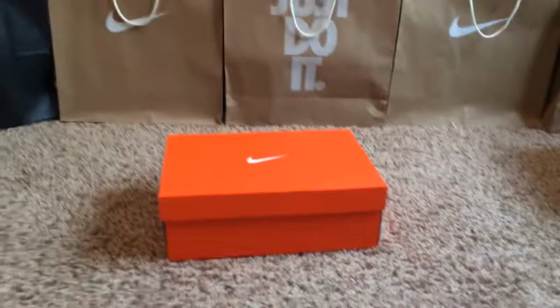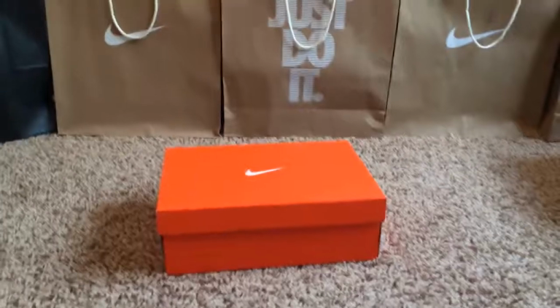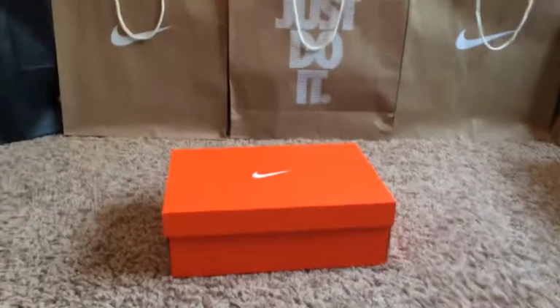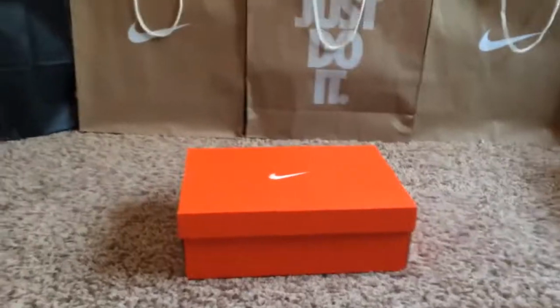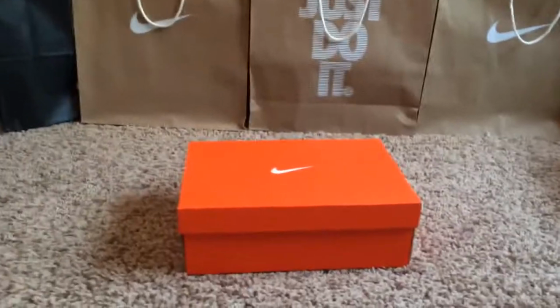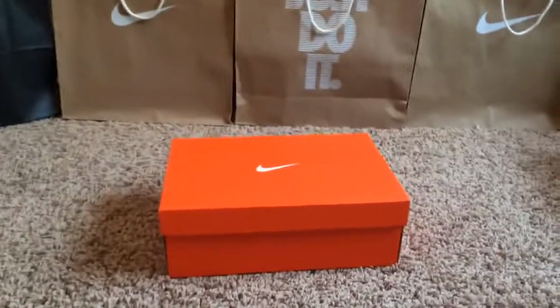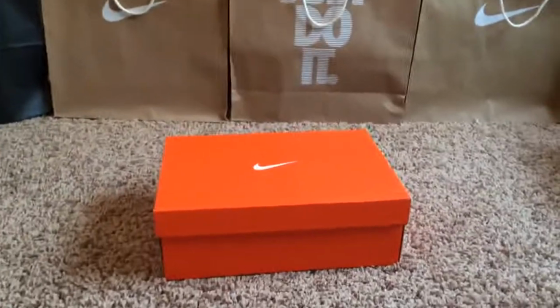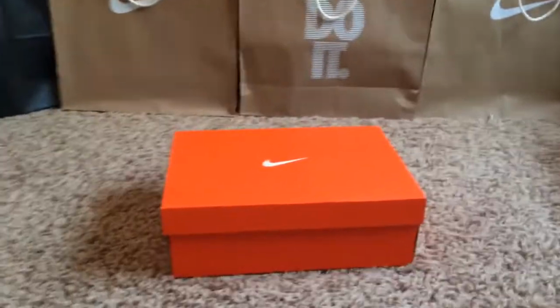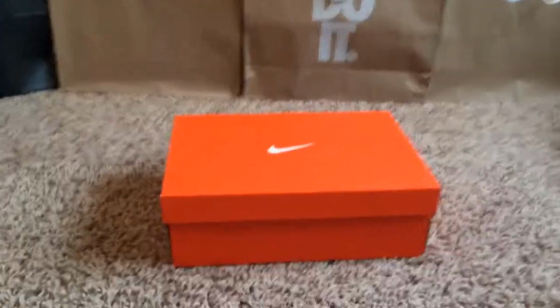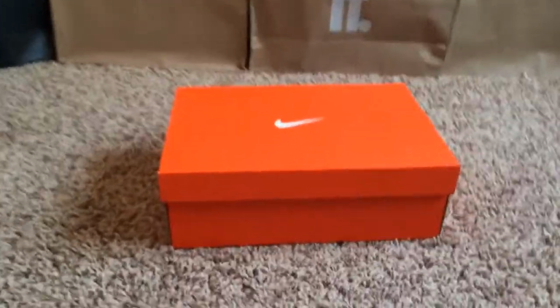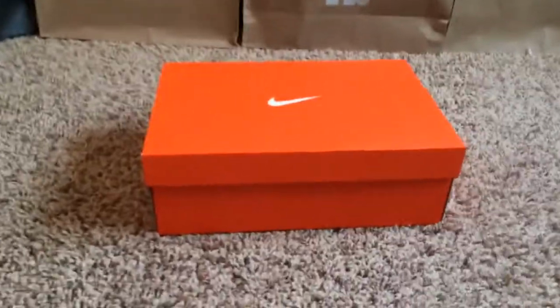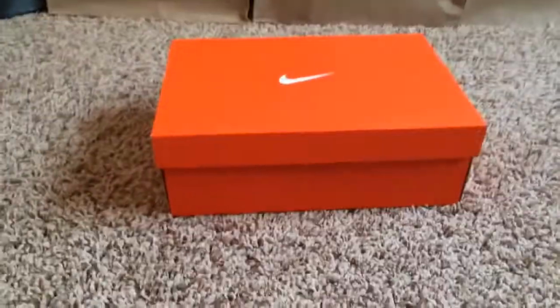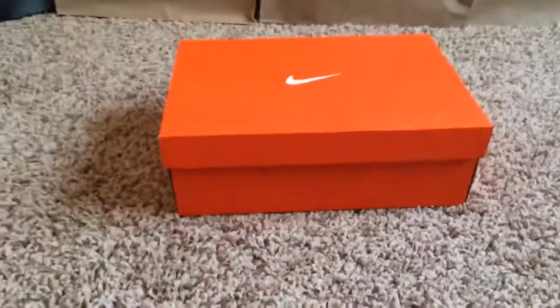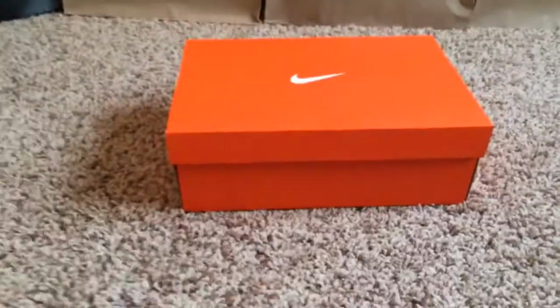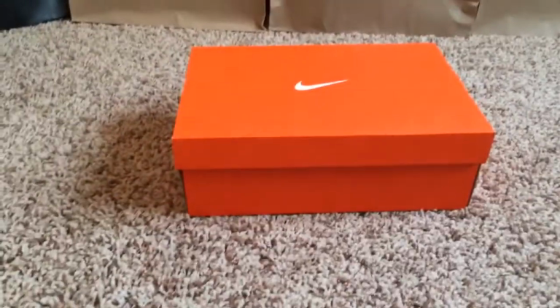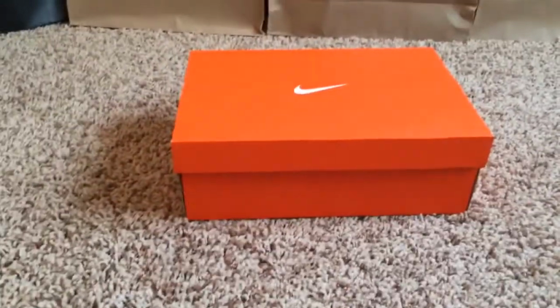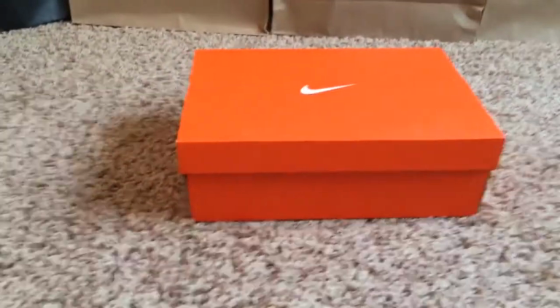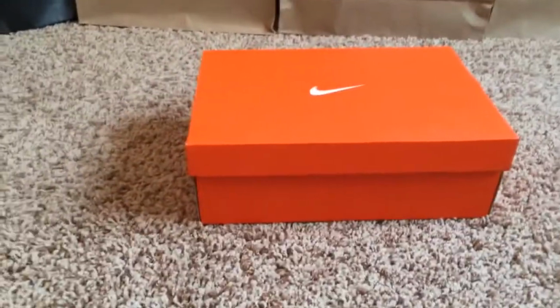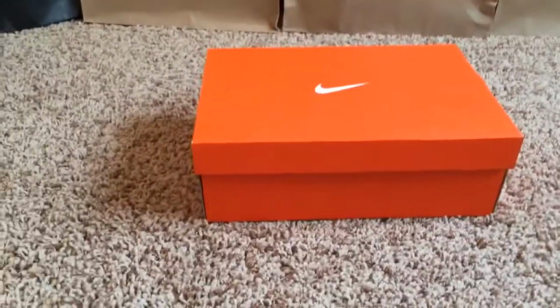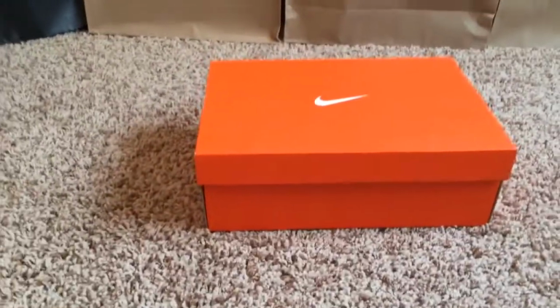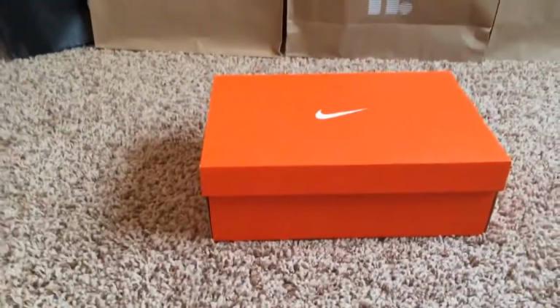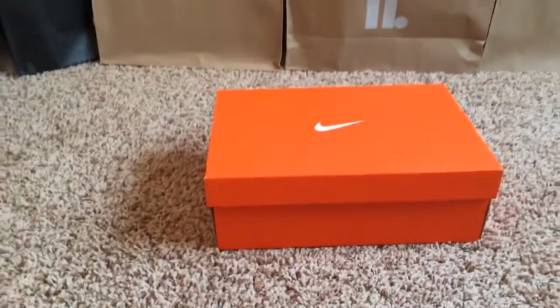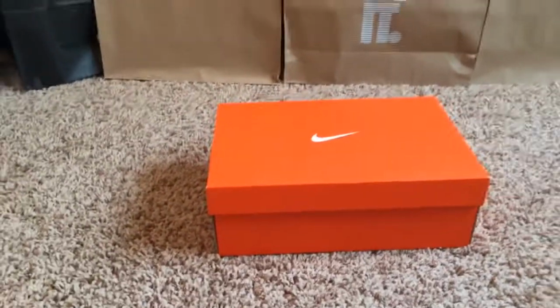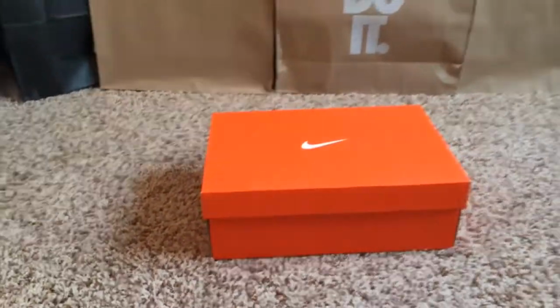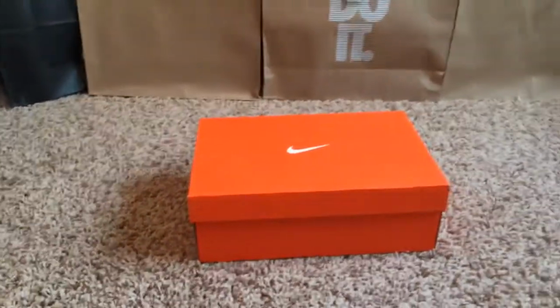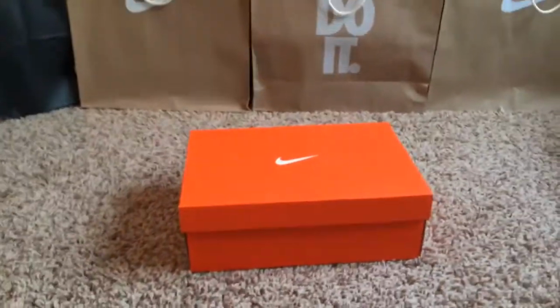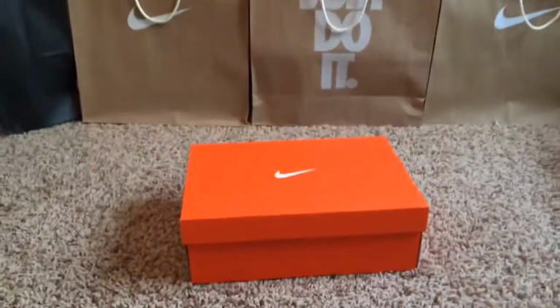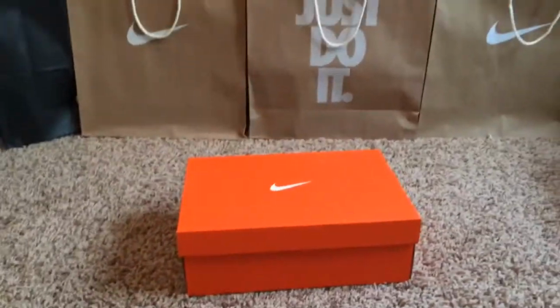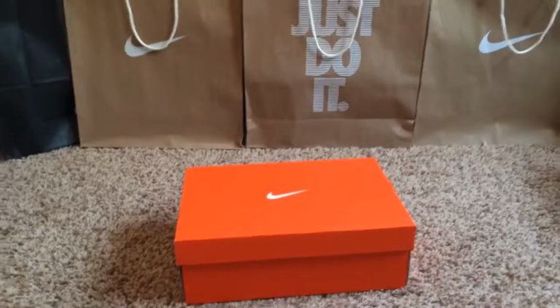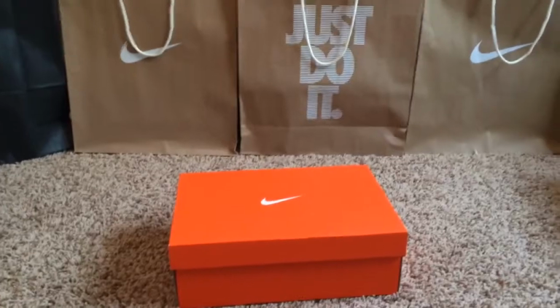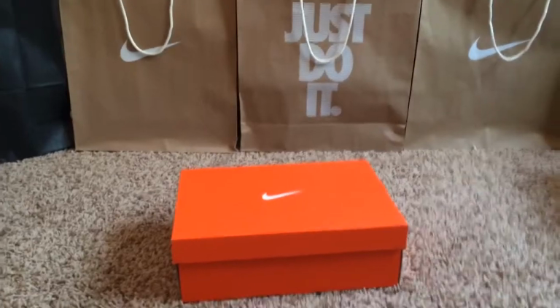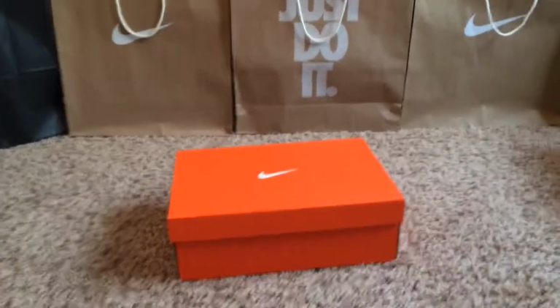What's up guys? I've got a nice one to unbox with you today — an unboxing and review of the Nike DB Free Runs.